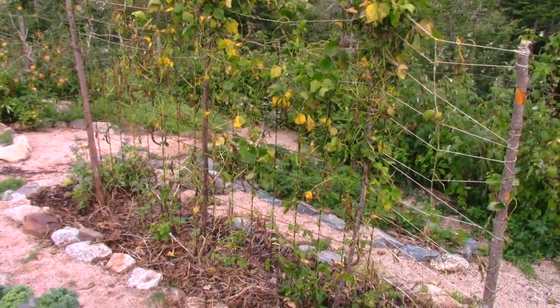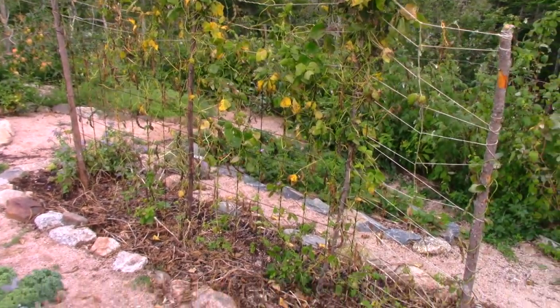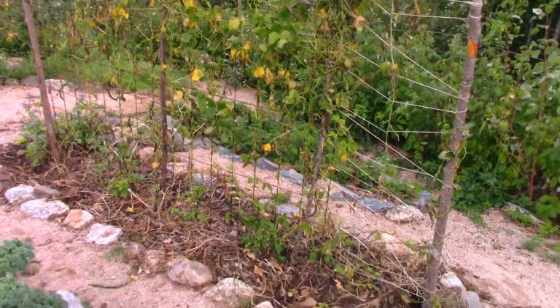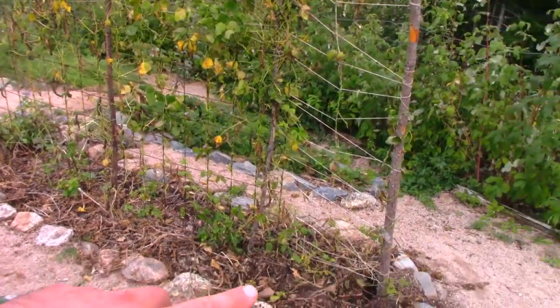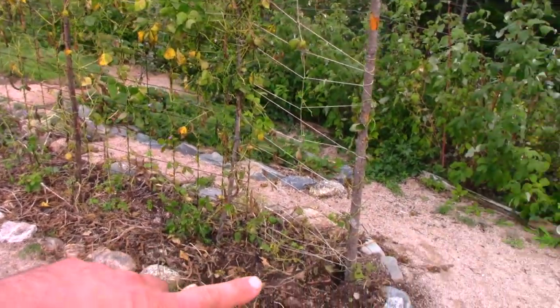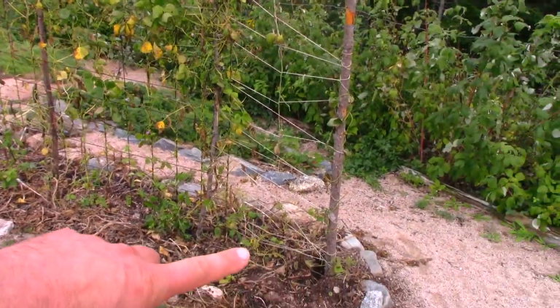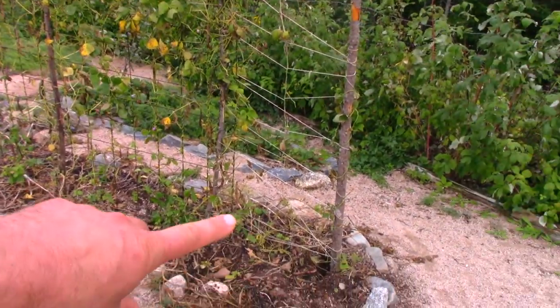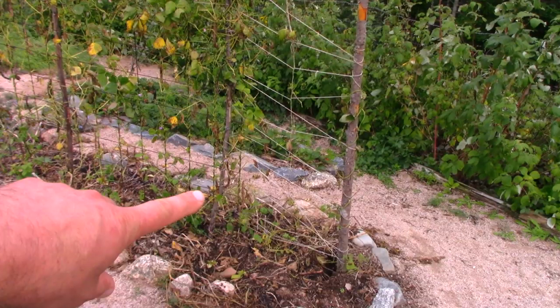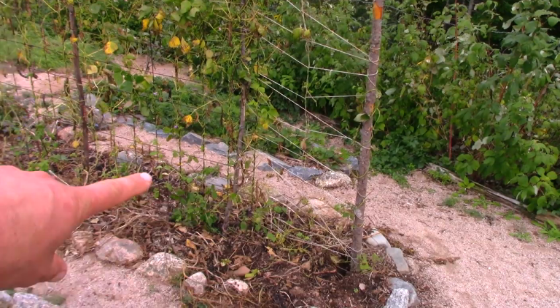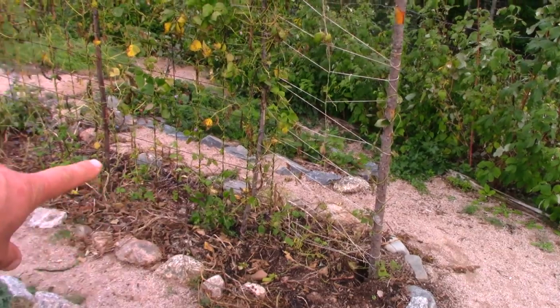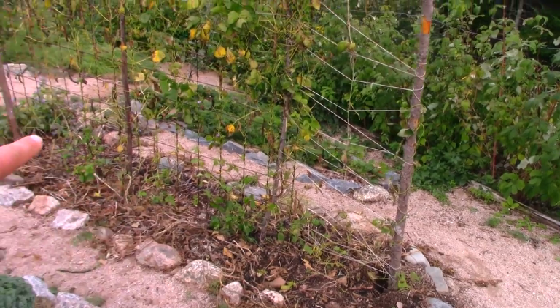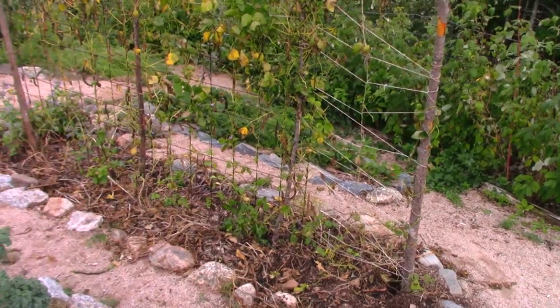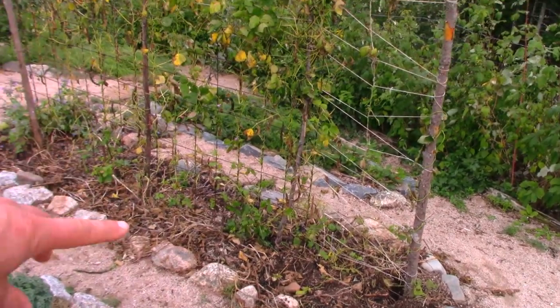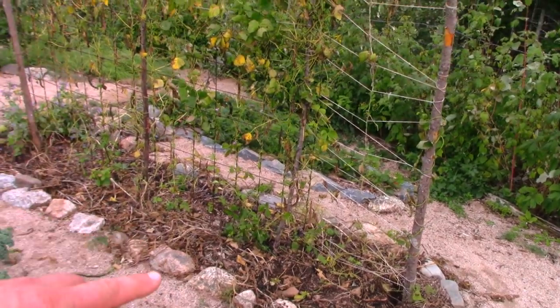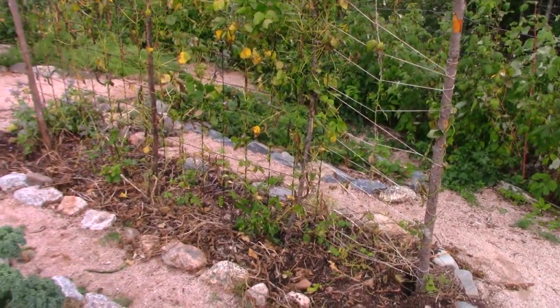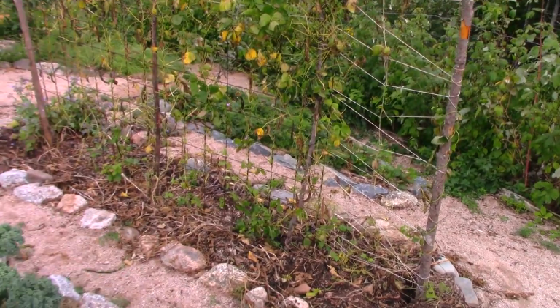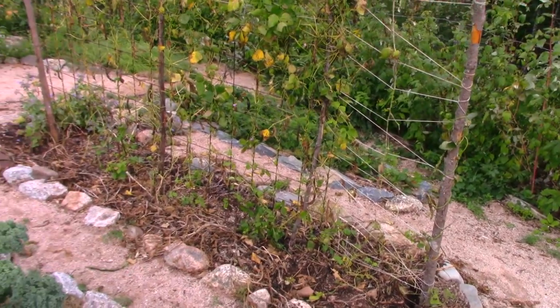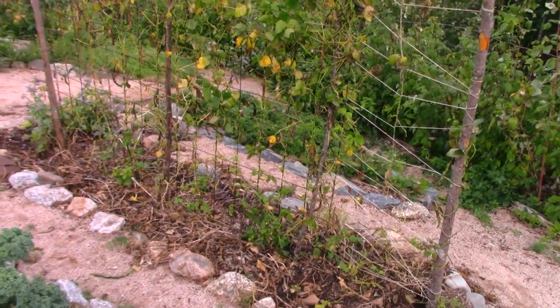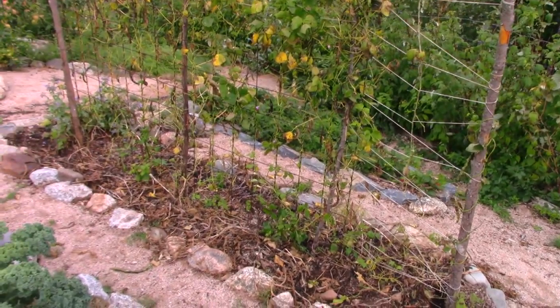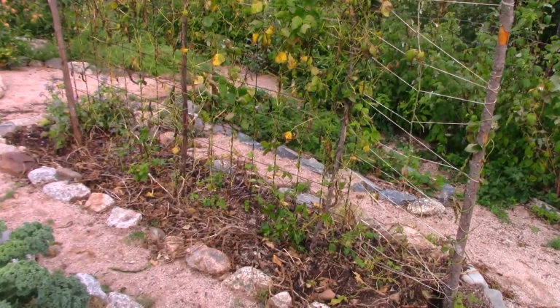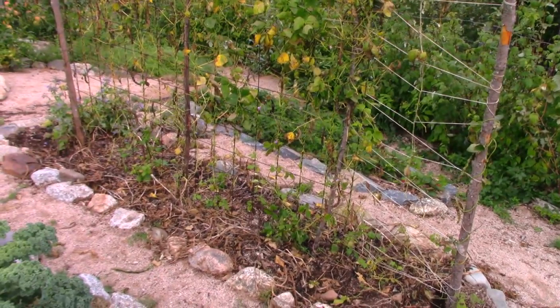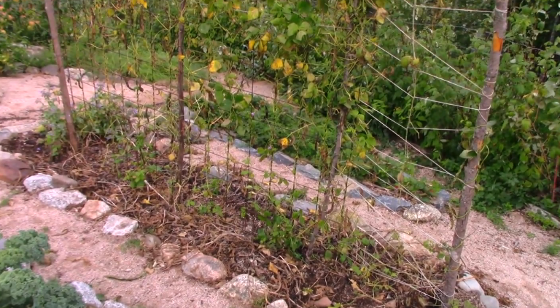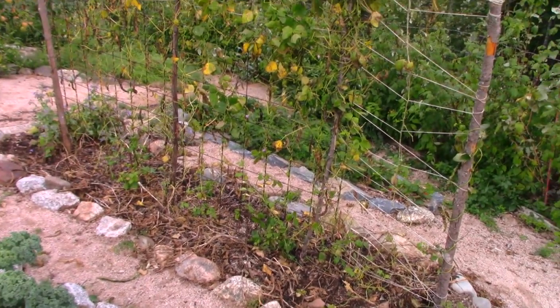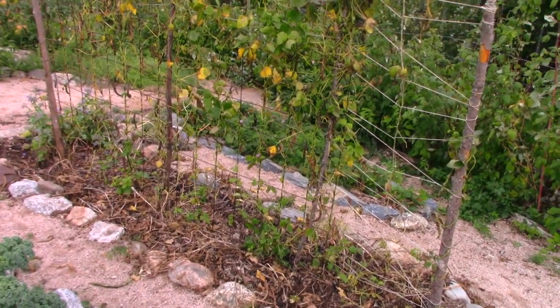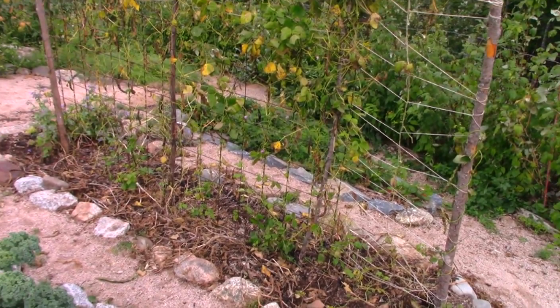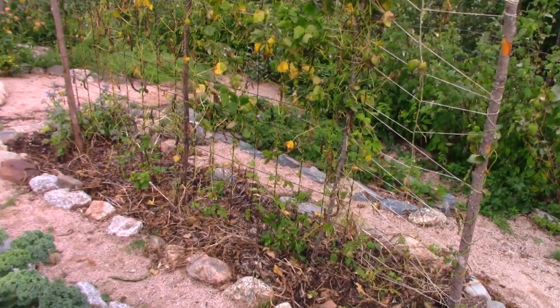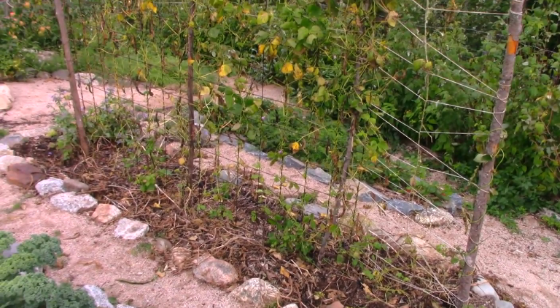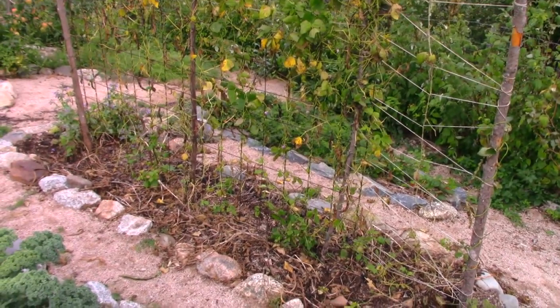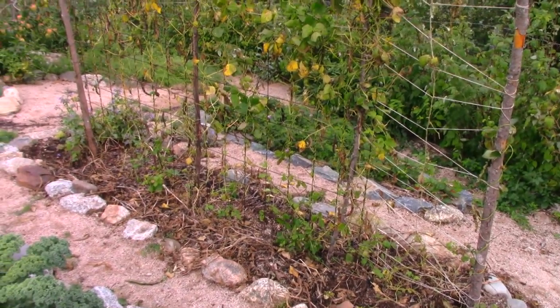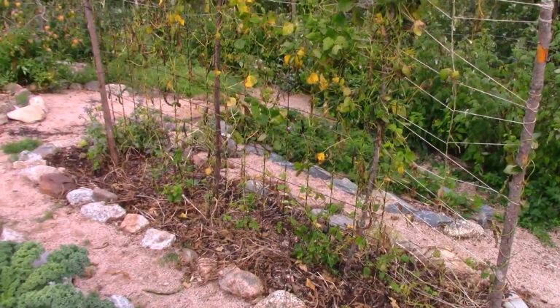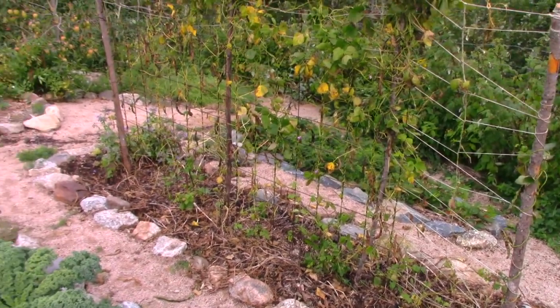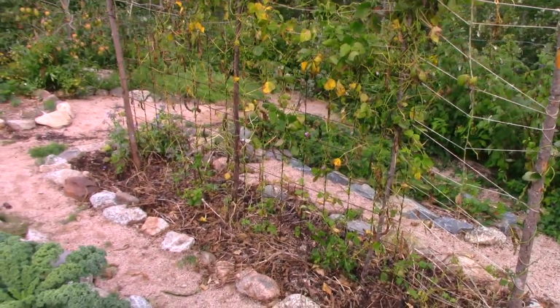The bottom of this garden is all potatoes and they need to be dug — that's stuff I'm going to be doing this week.